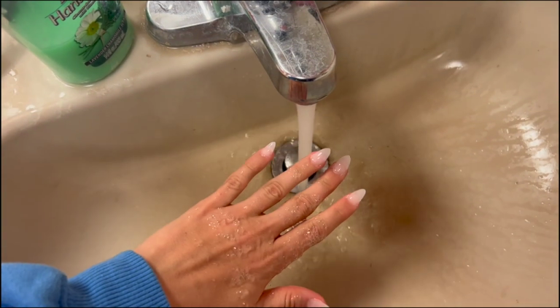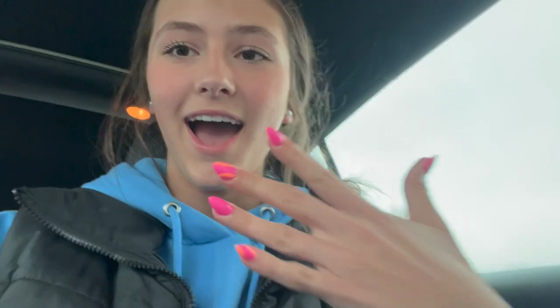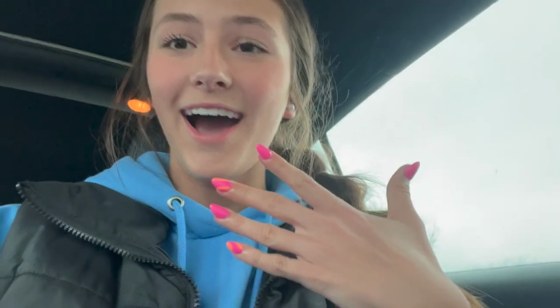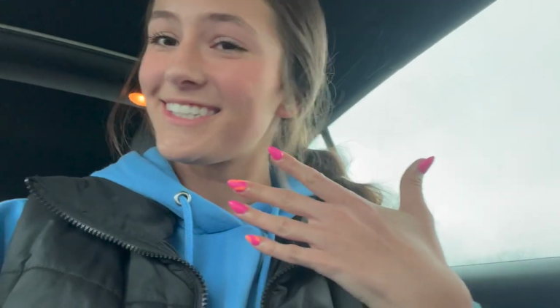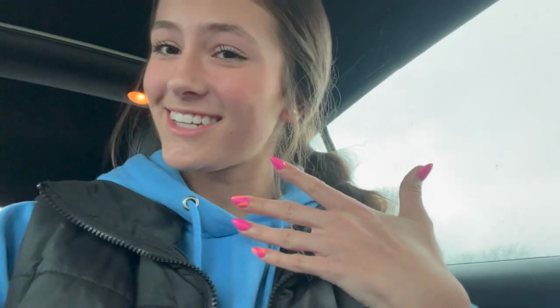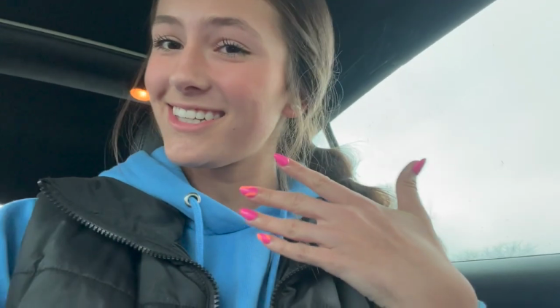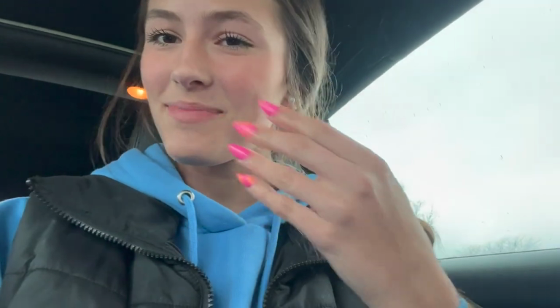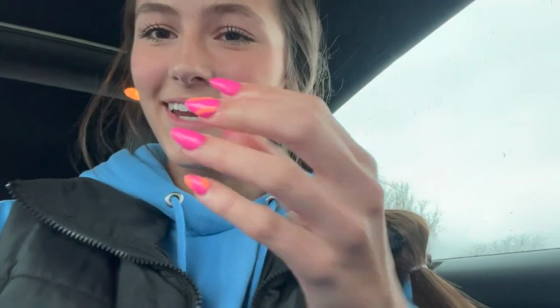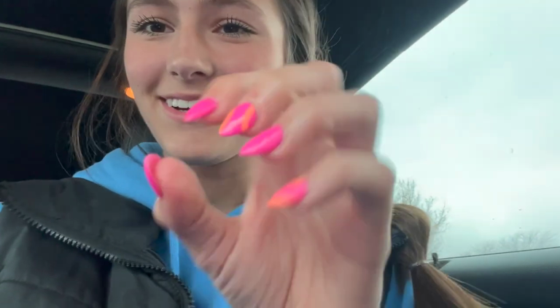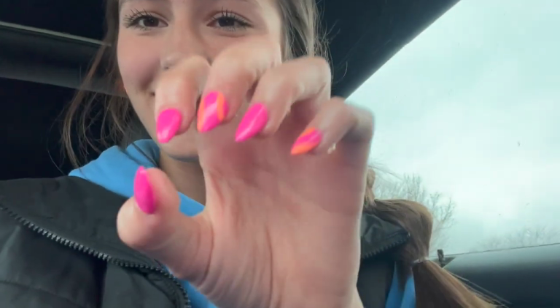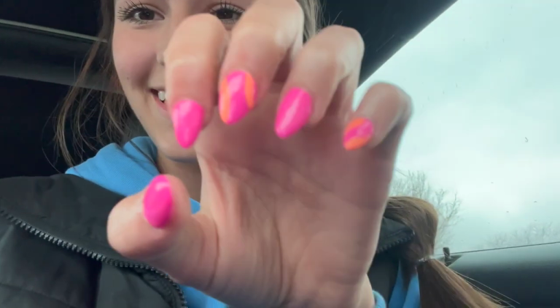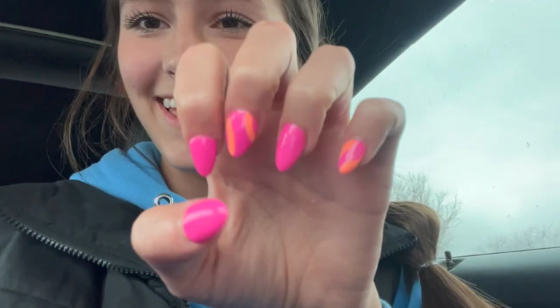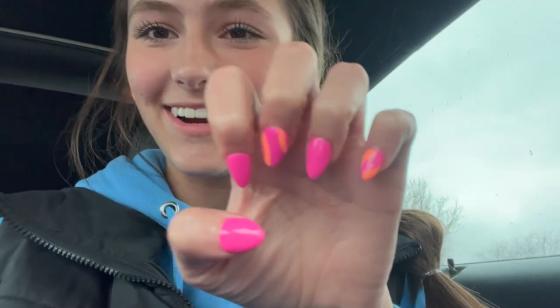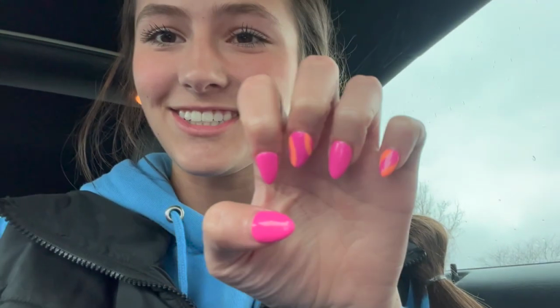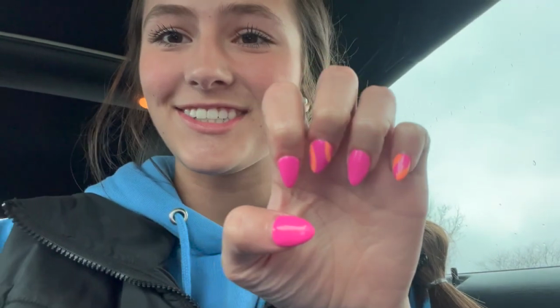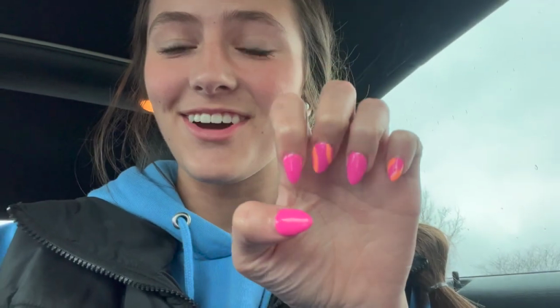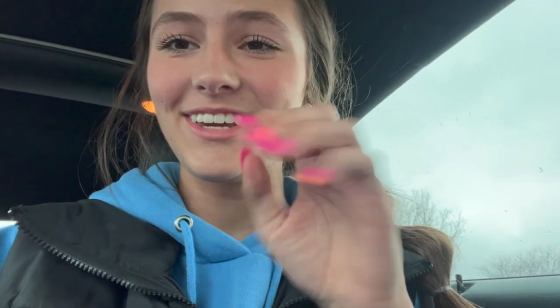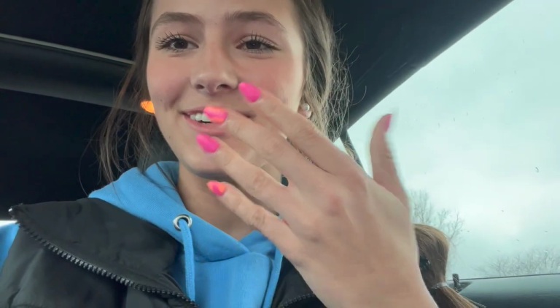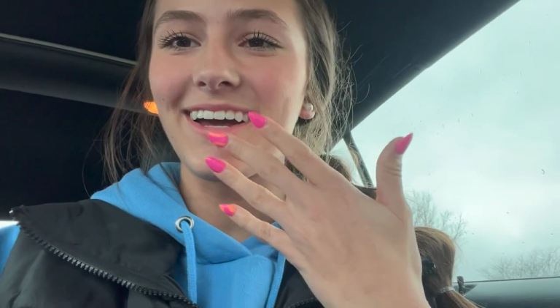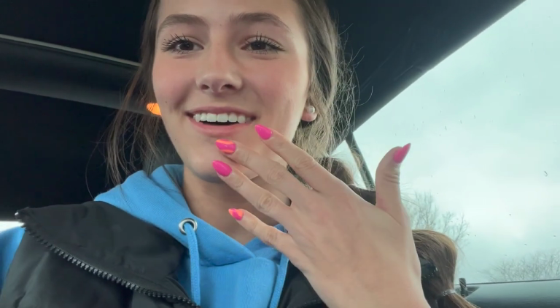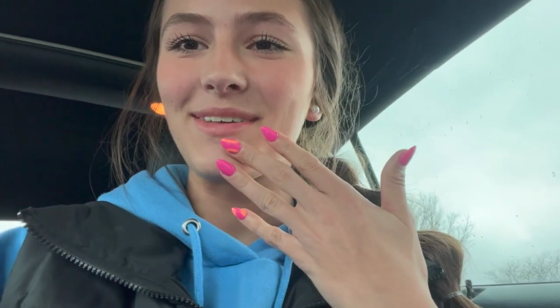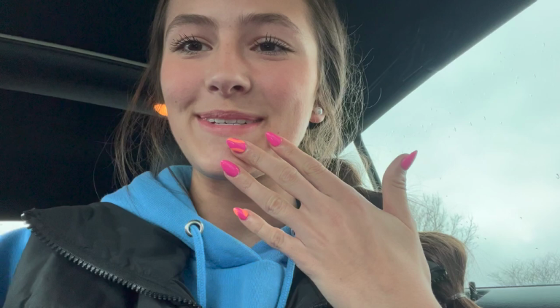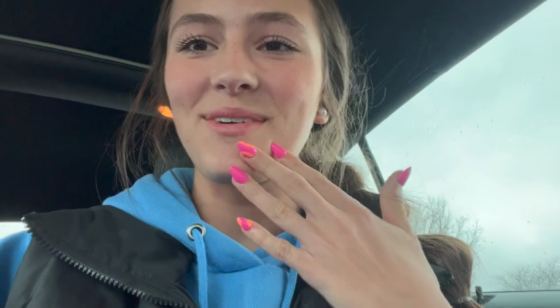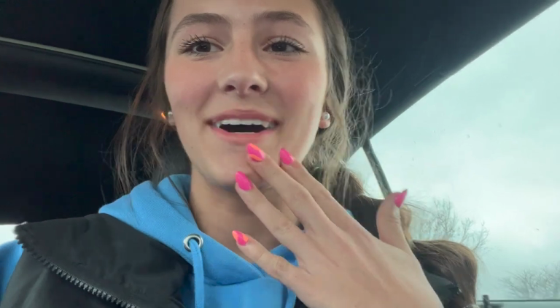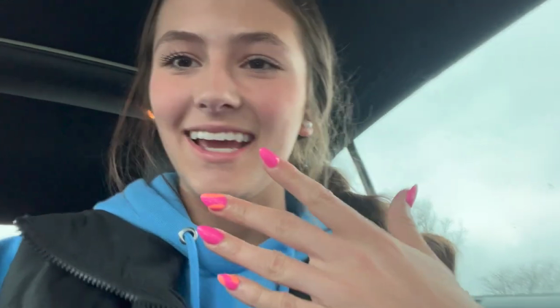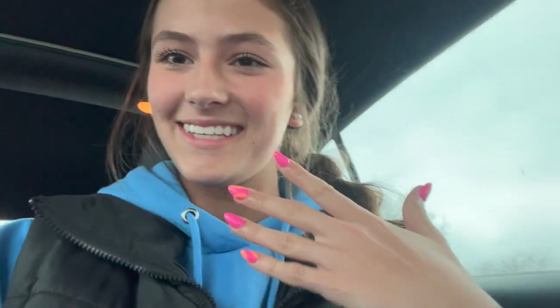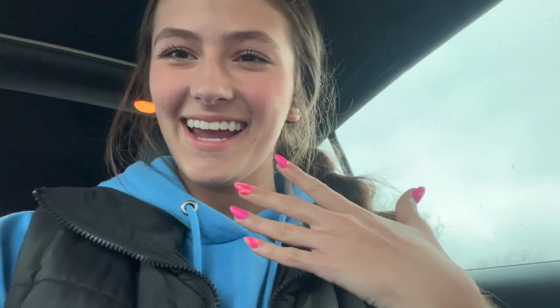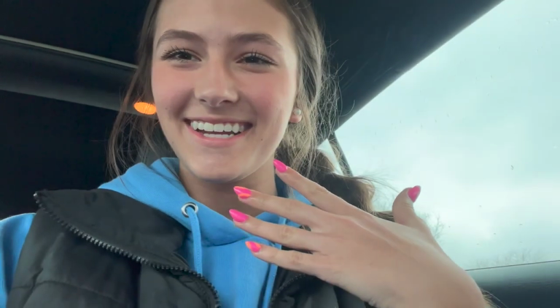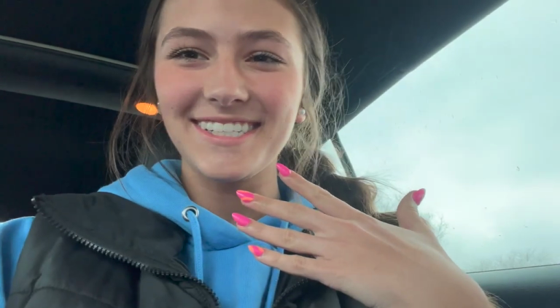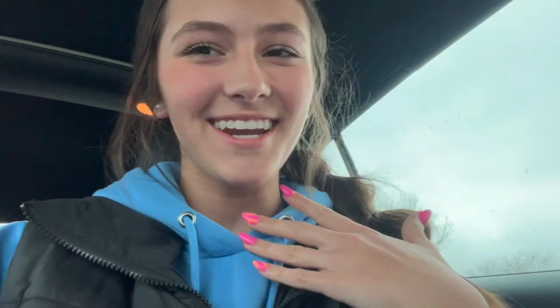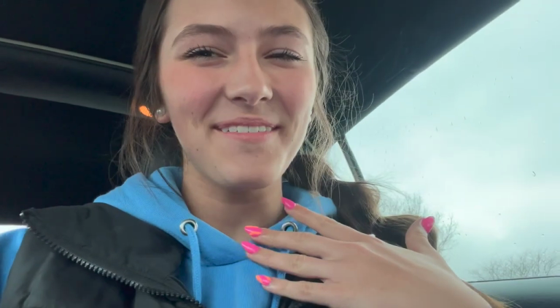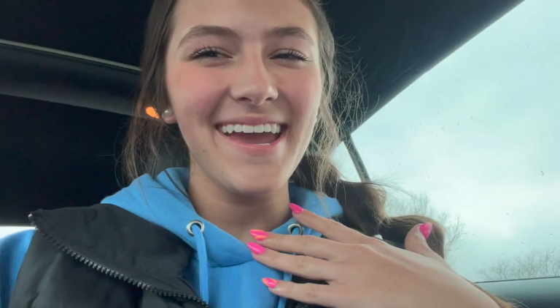I just got done with my nails and they are so cute. I love them so much. Yay! Just cannot wait!